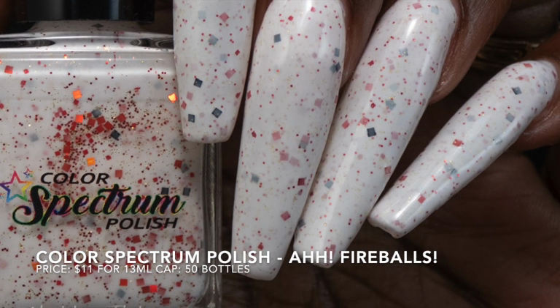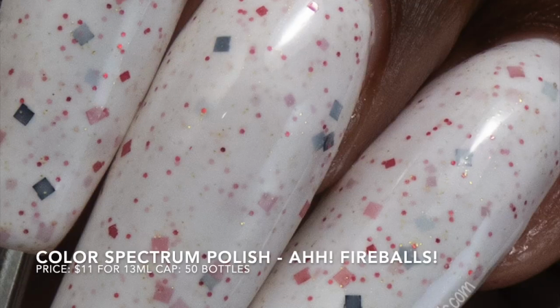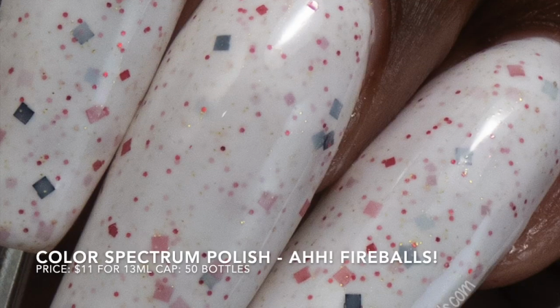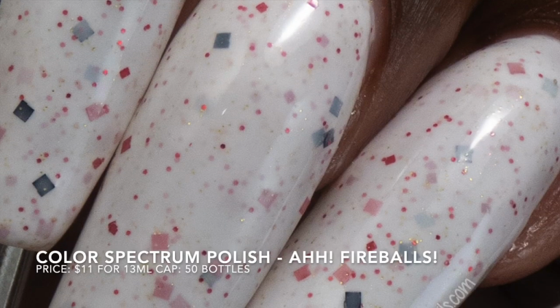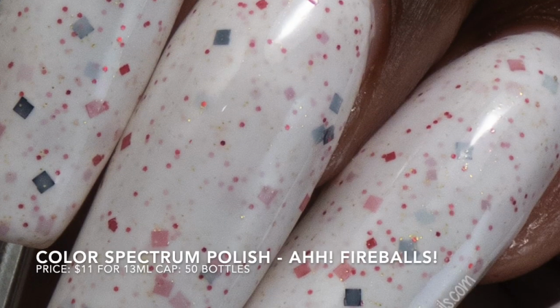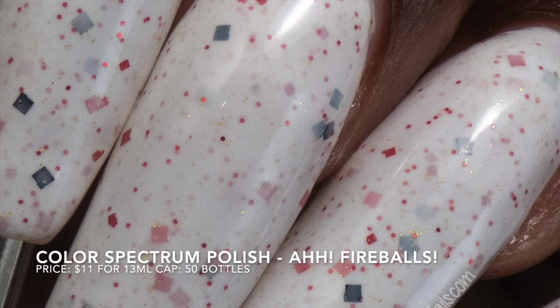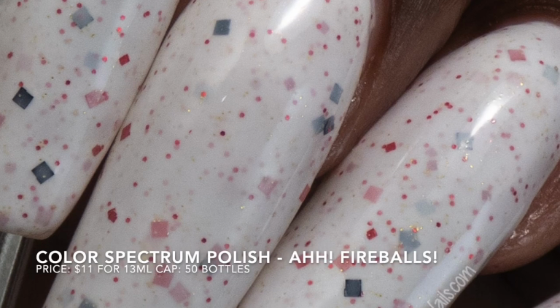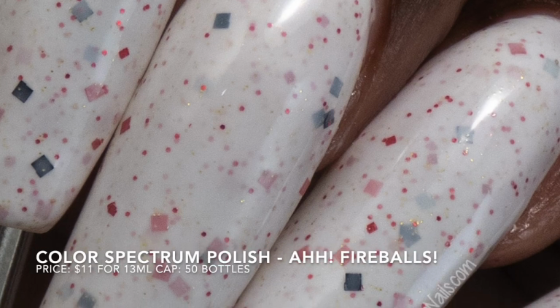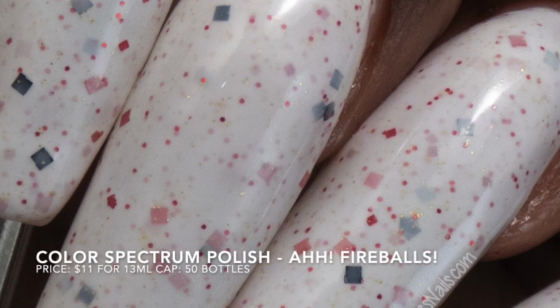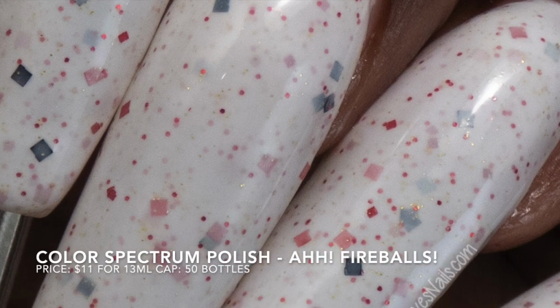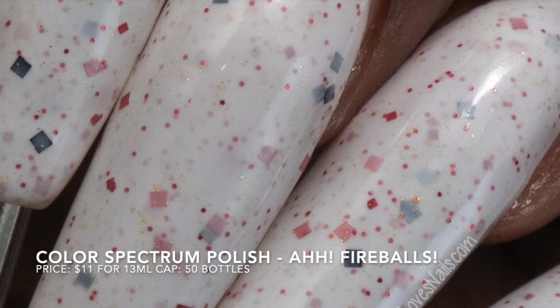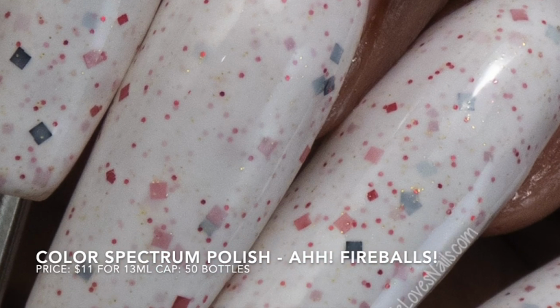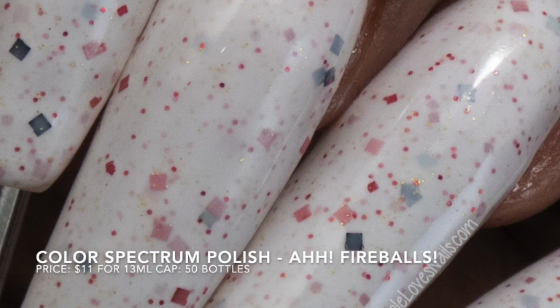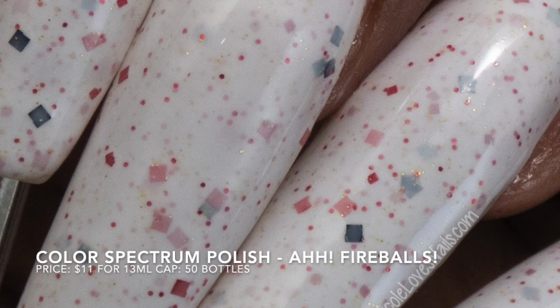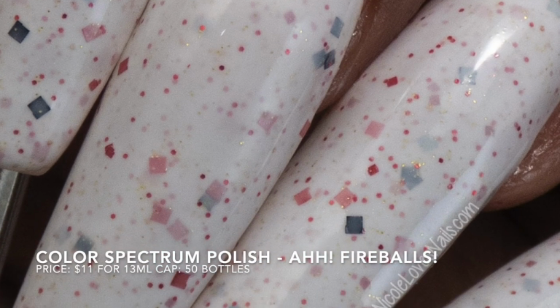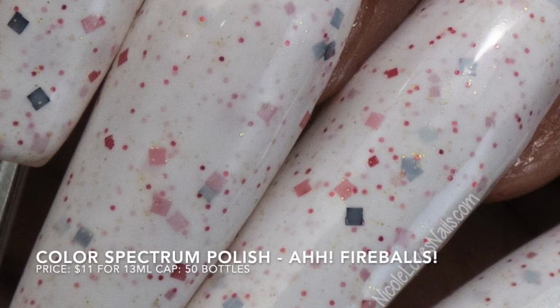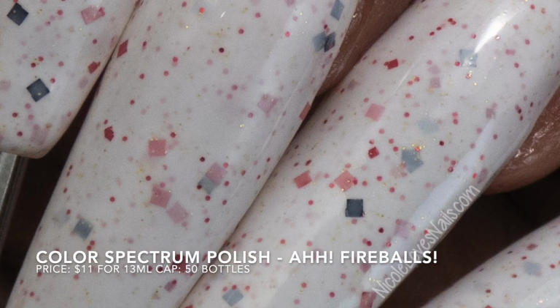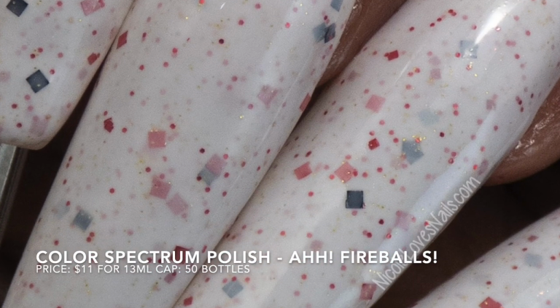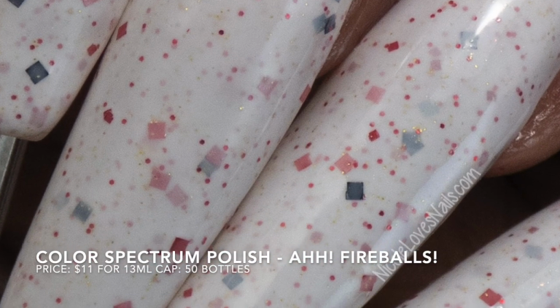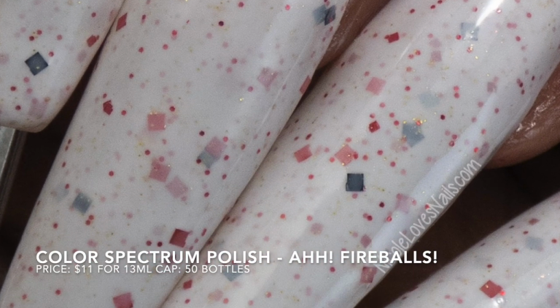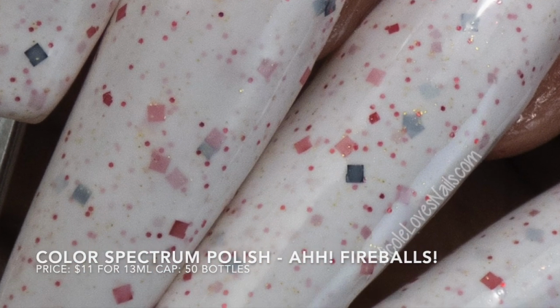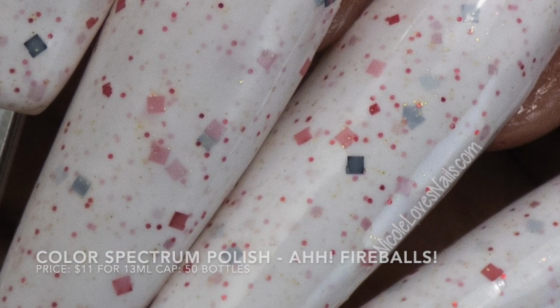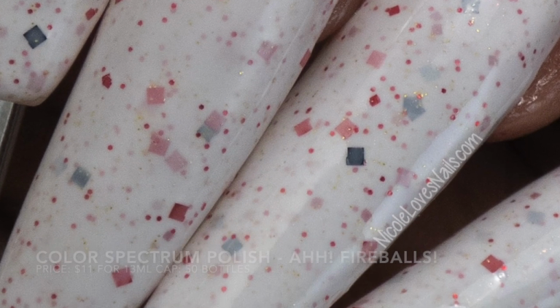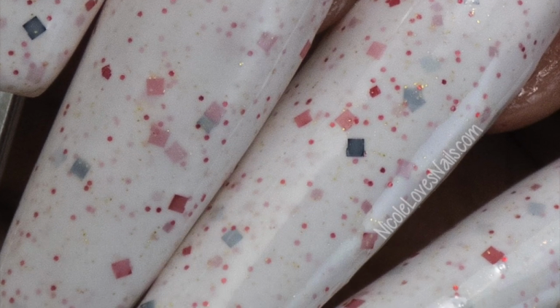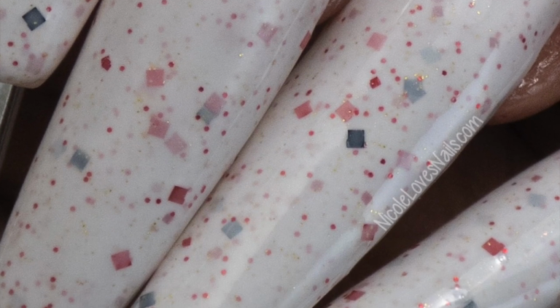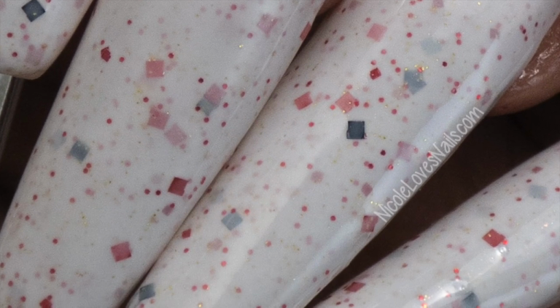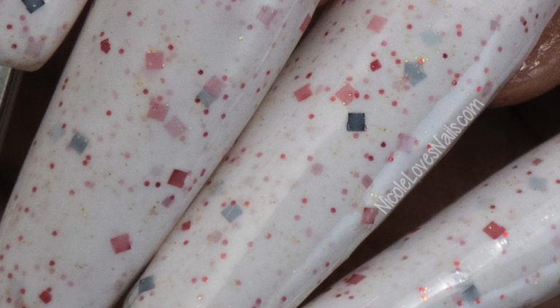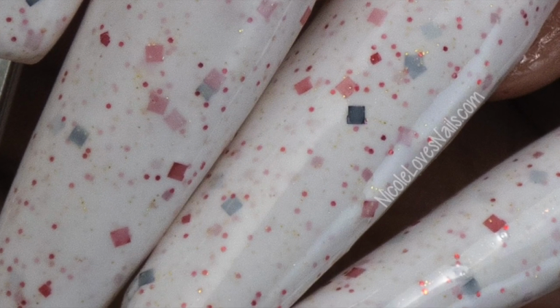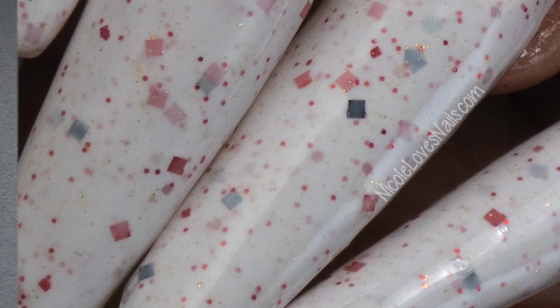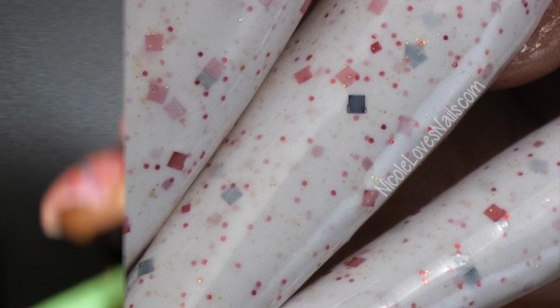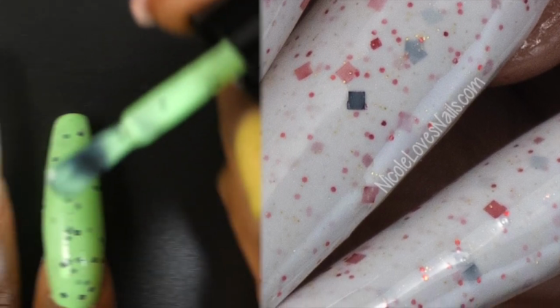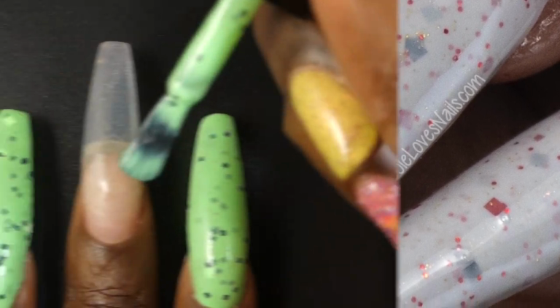Nothing in here actually dried down super textured. Removal is going to be on the tricky side from all of those glitters.